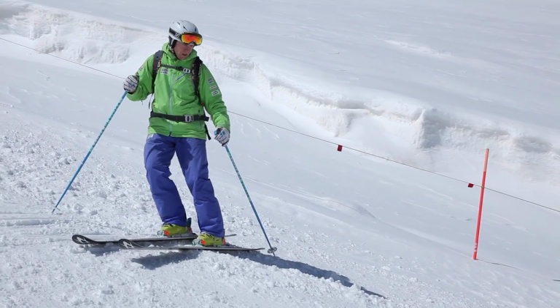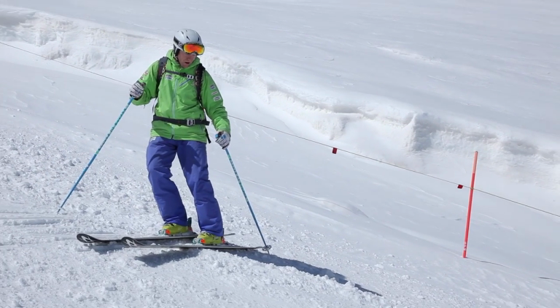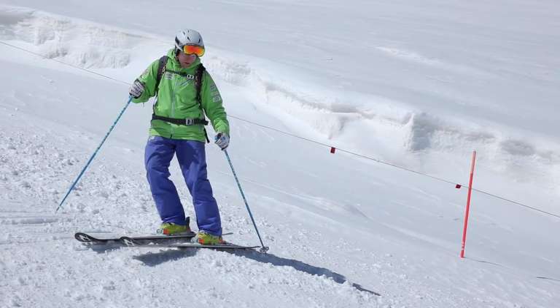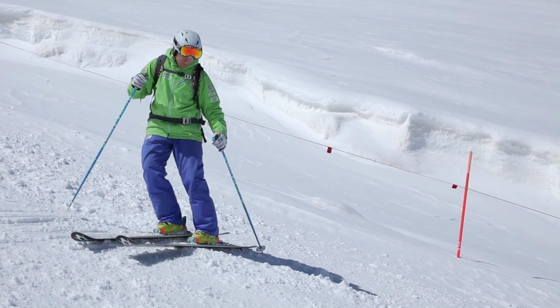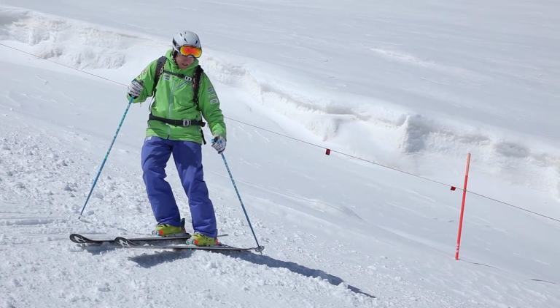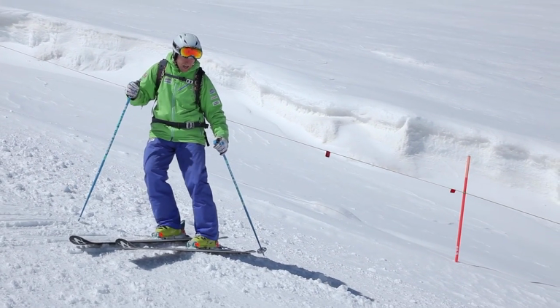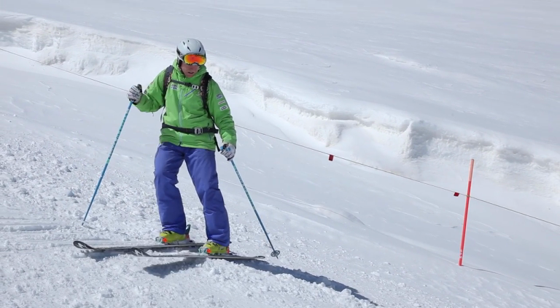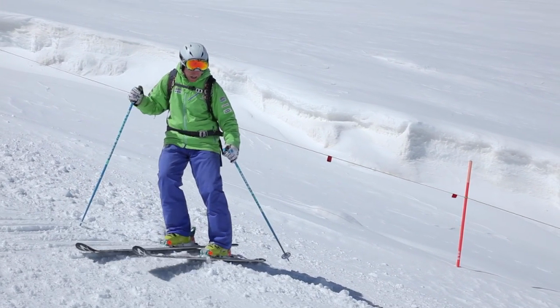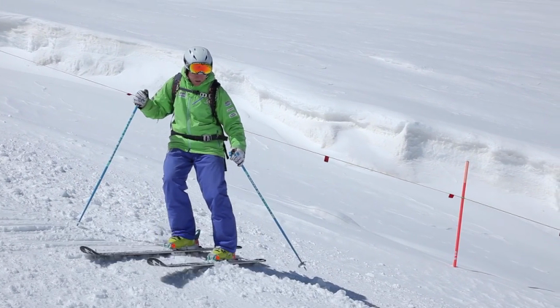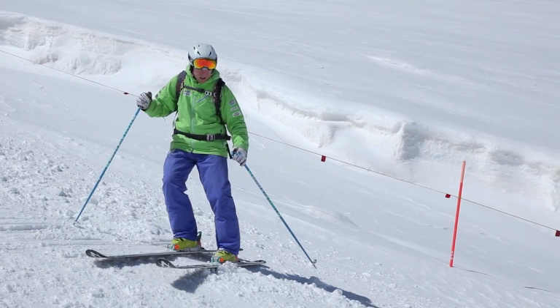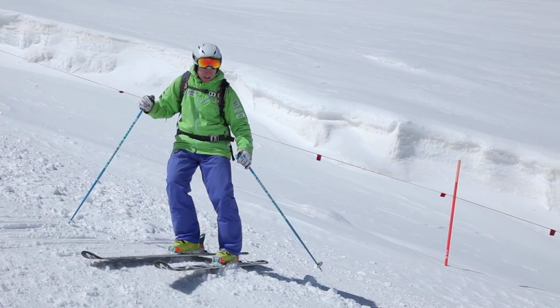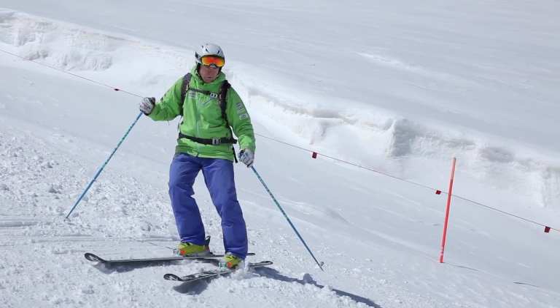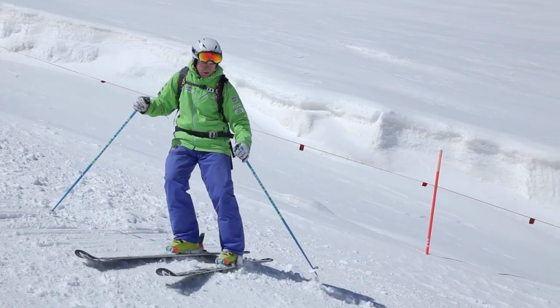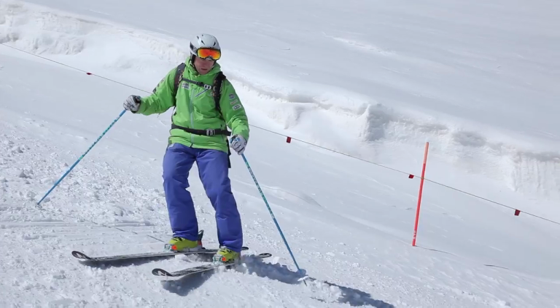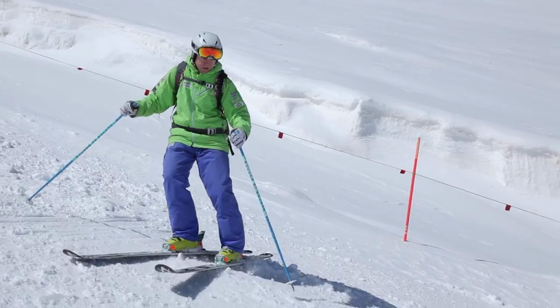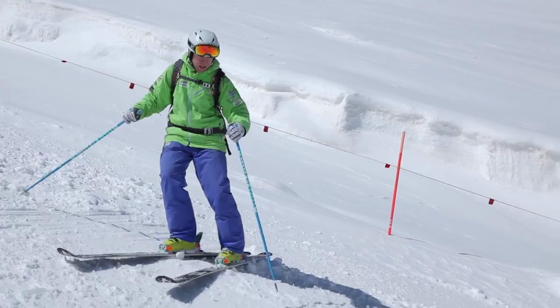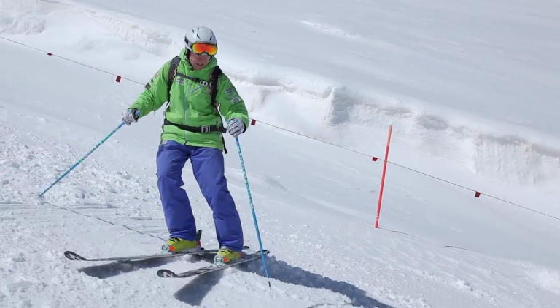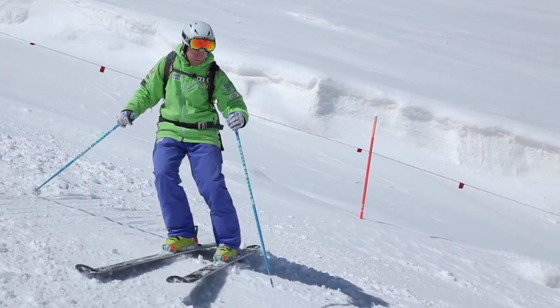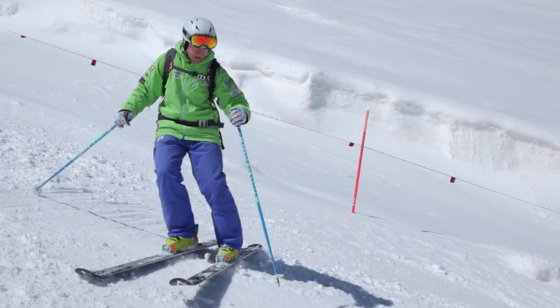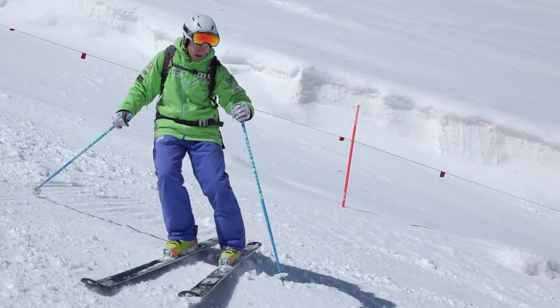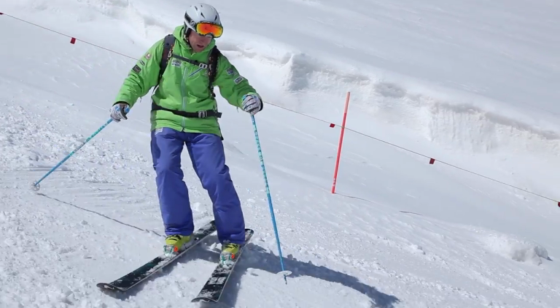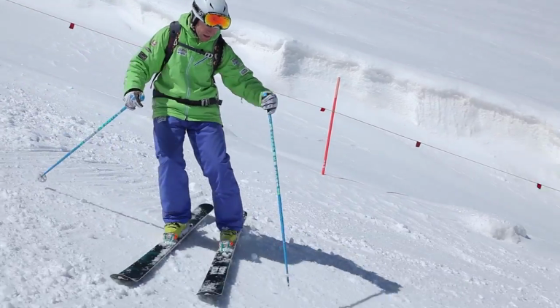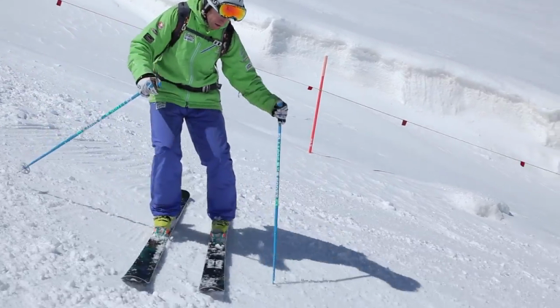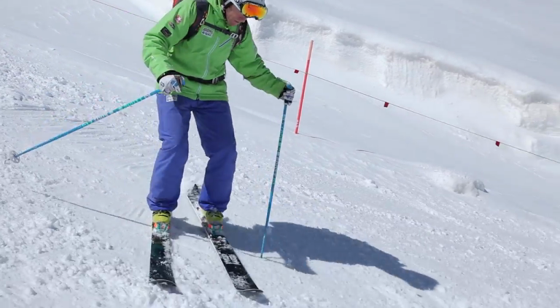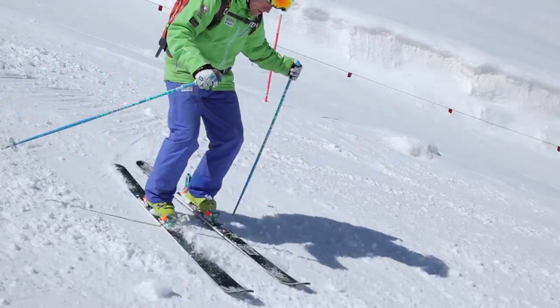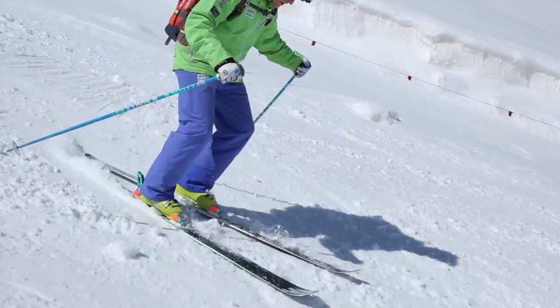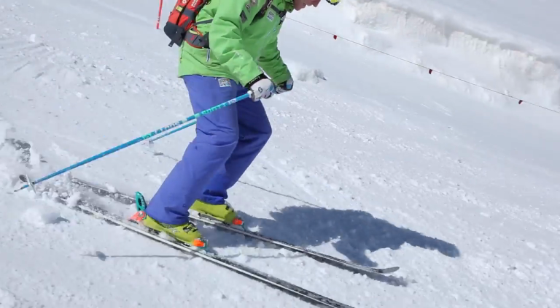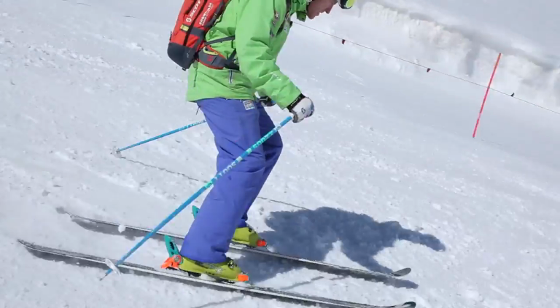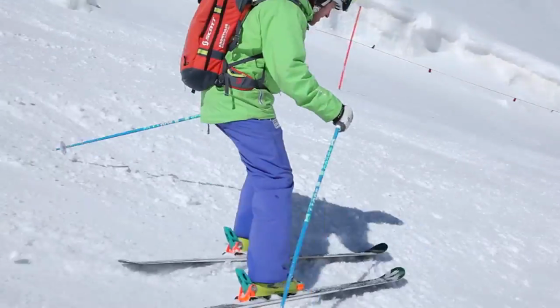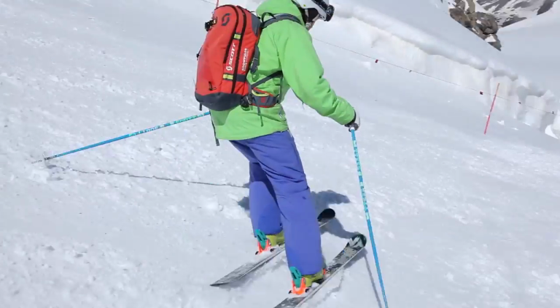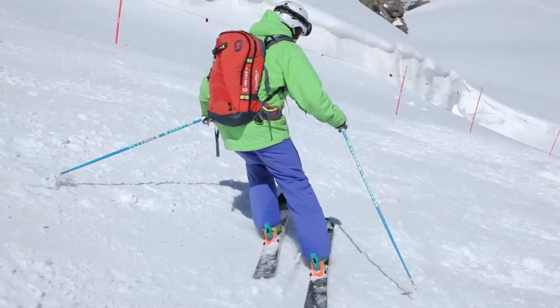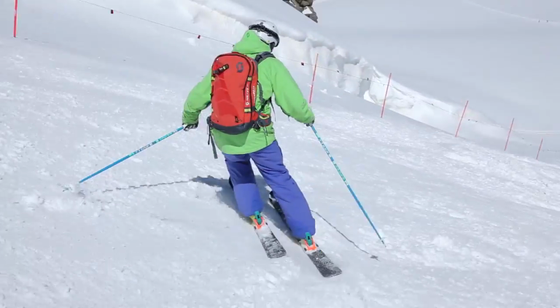Going into my turns, even starting off with a bit of a side slip, and as I pivot it's skidding round.